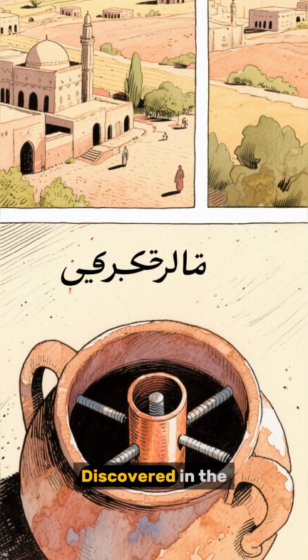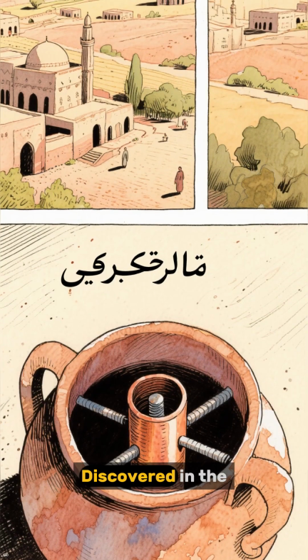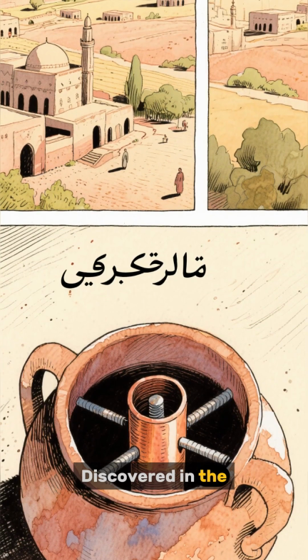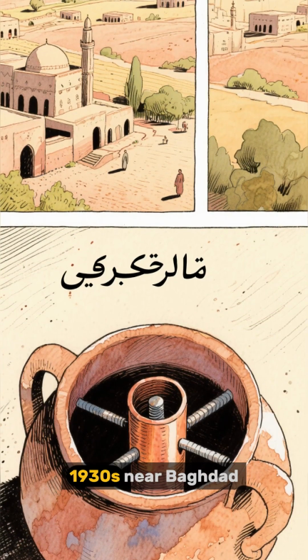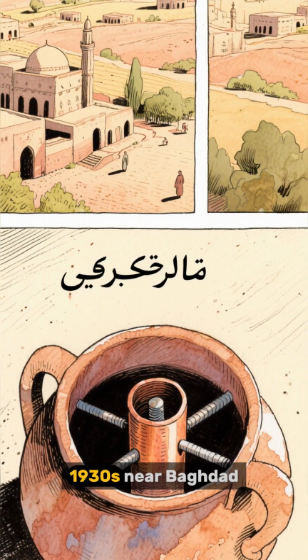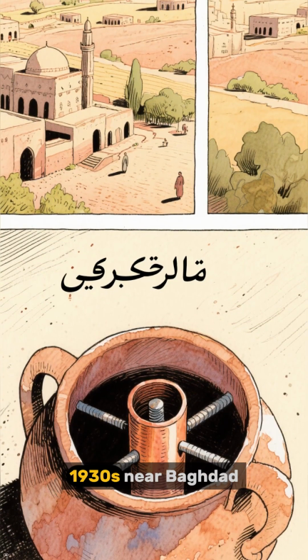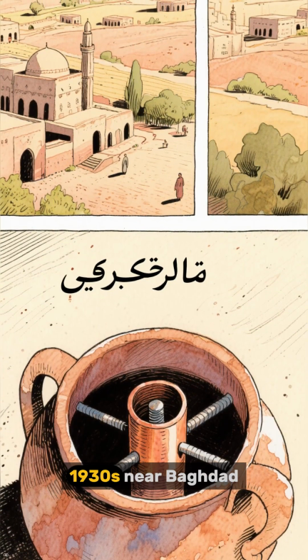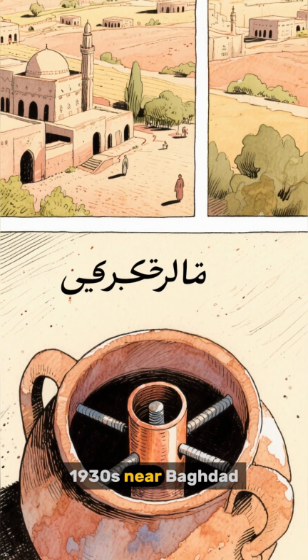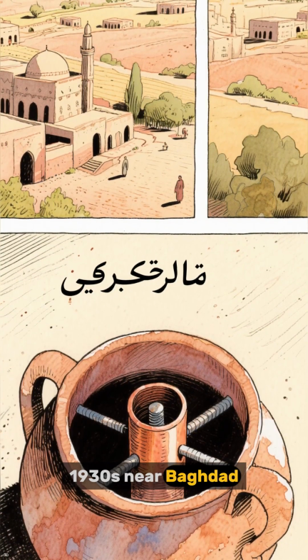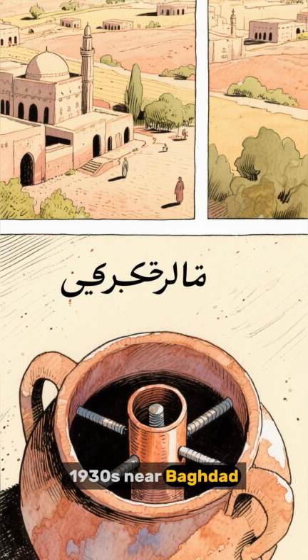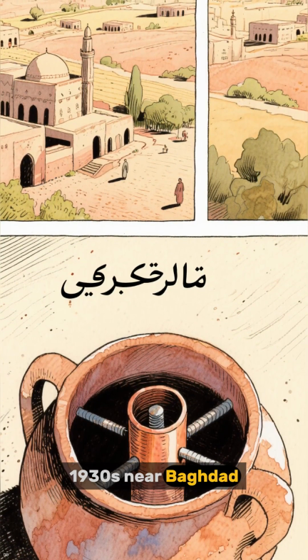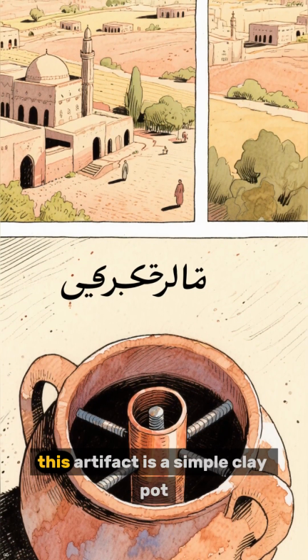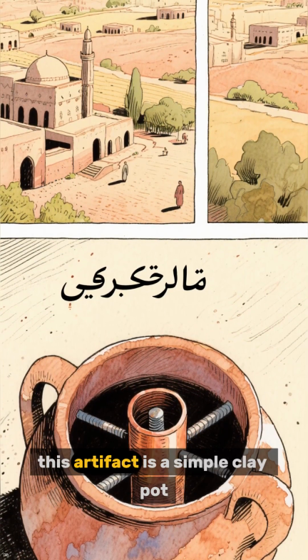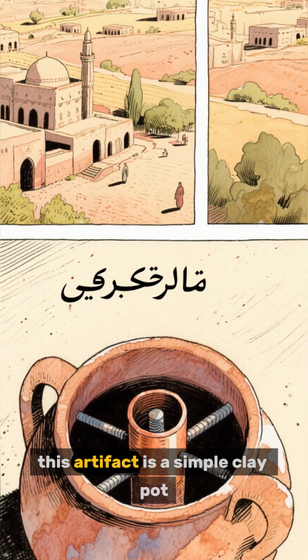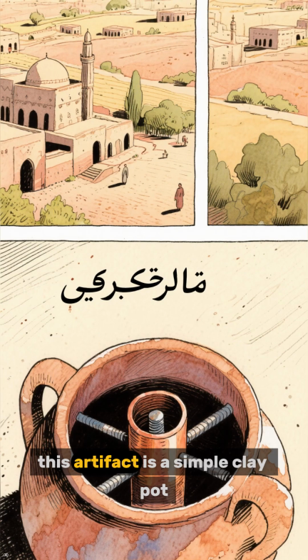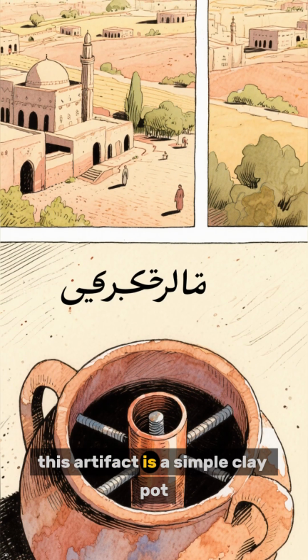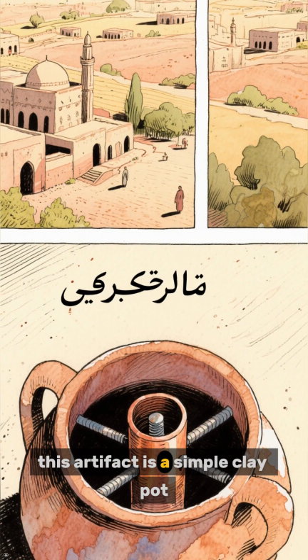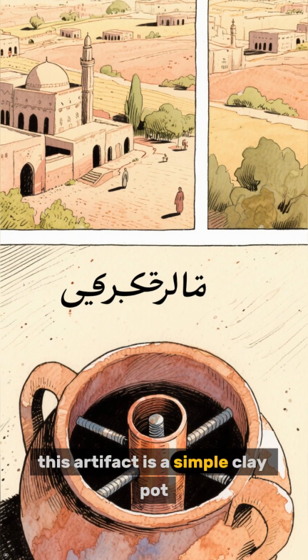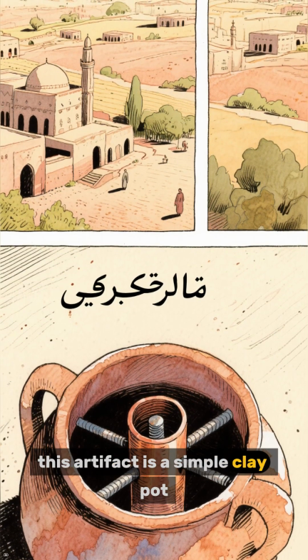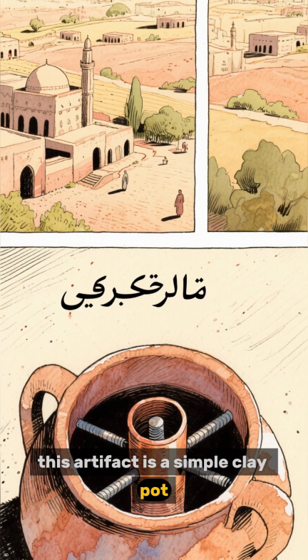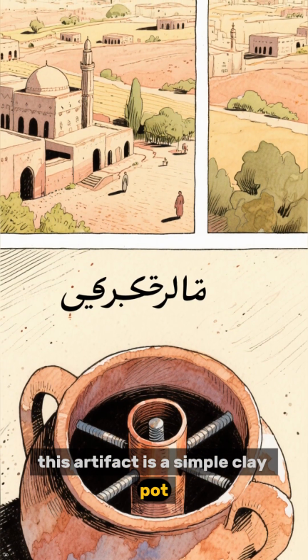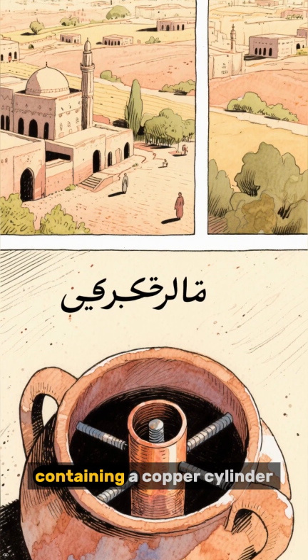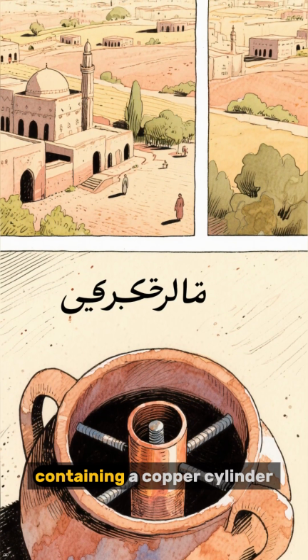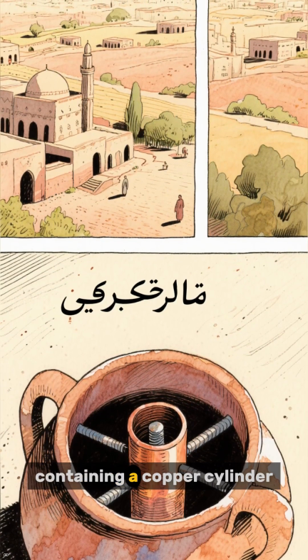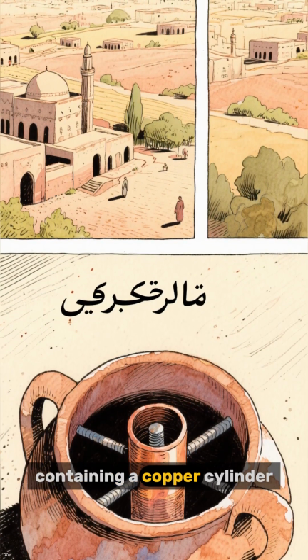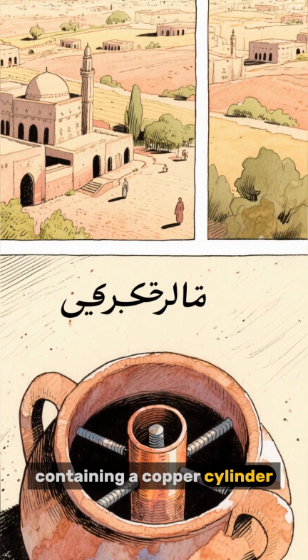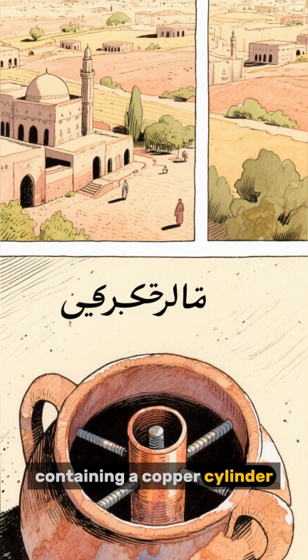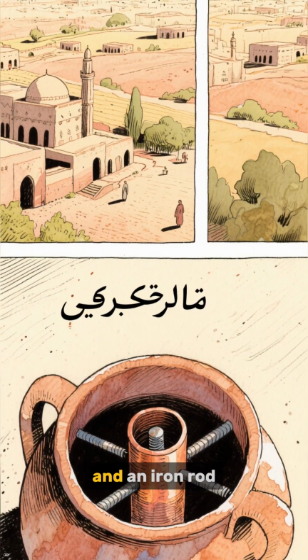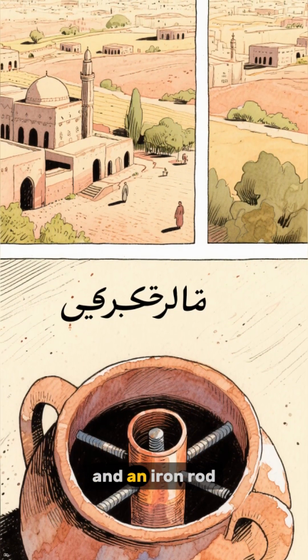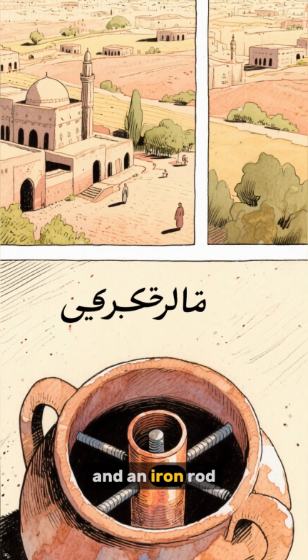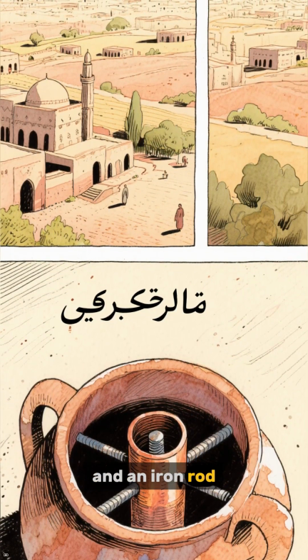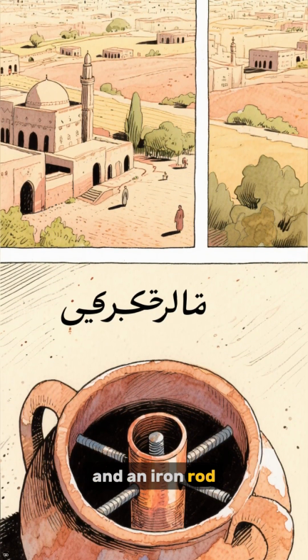Discovered in the 1930s near Baghdad, this artifact is a simple clay pot containing a copper cylinder and an iron rod.